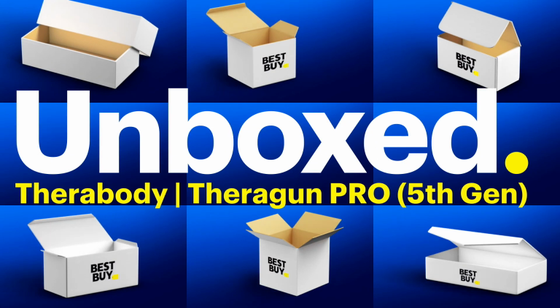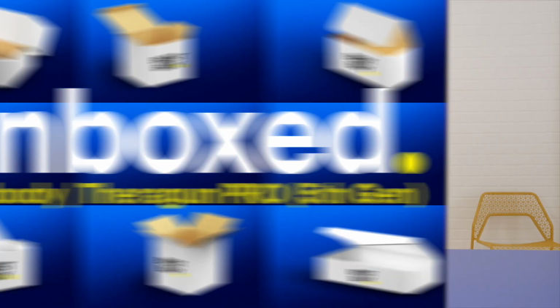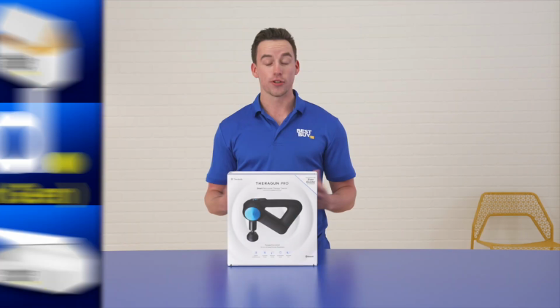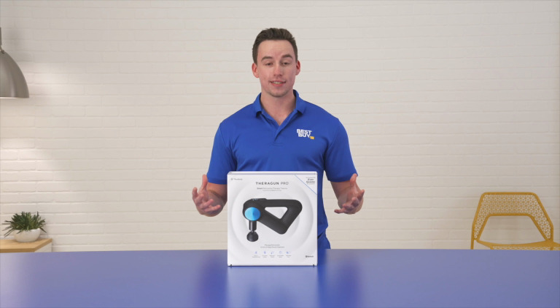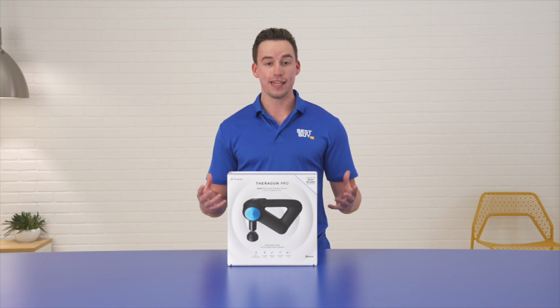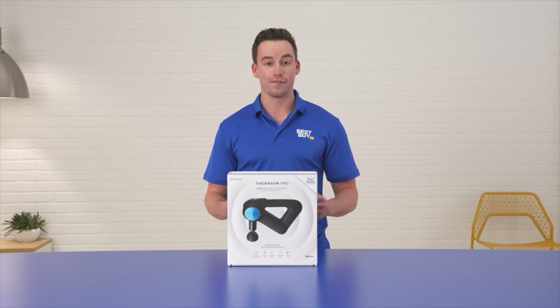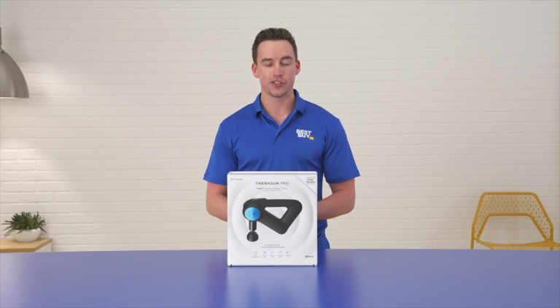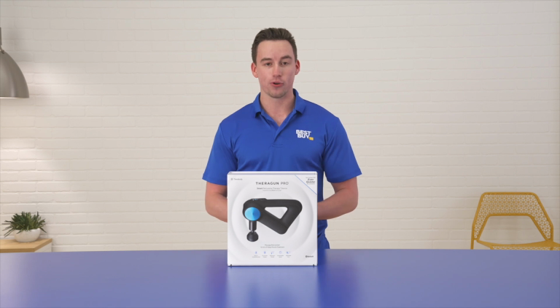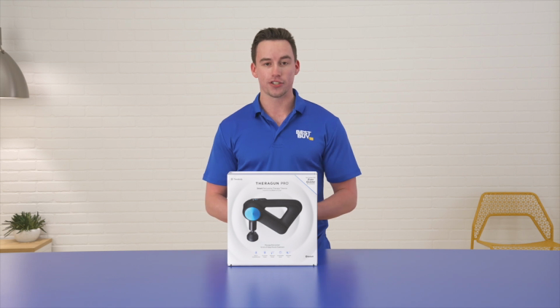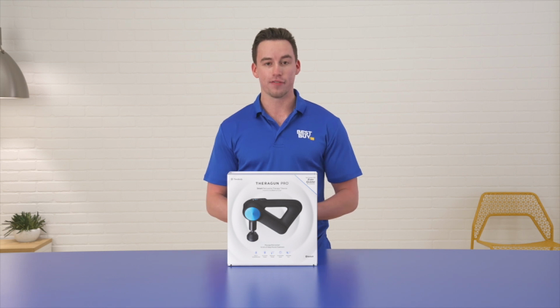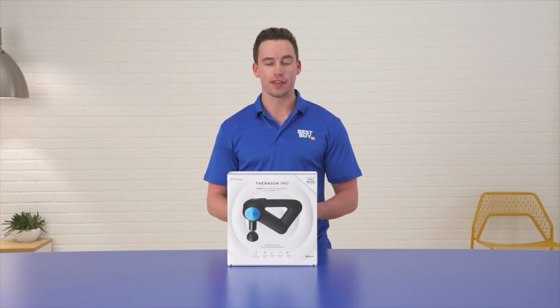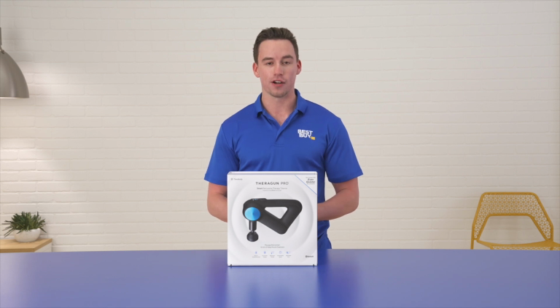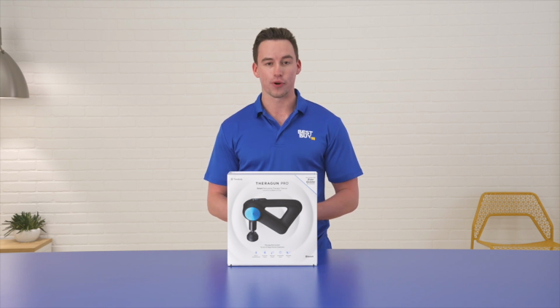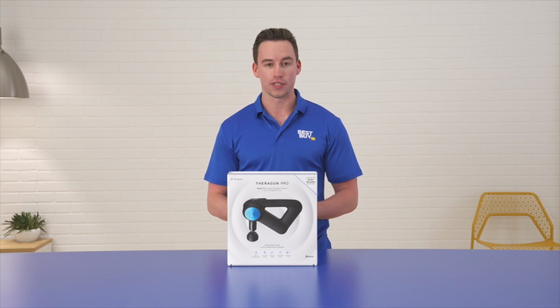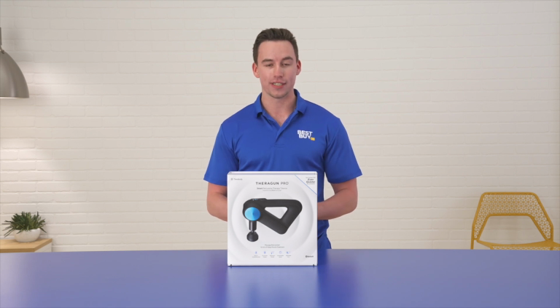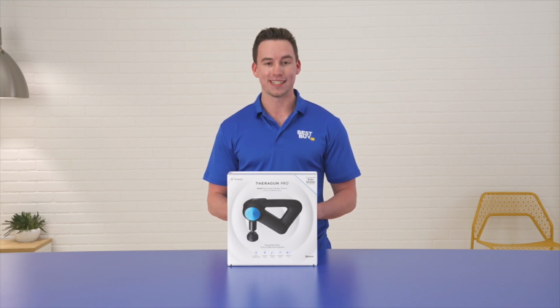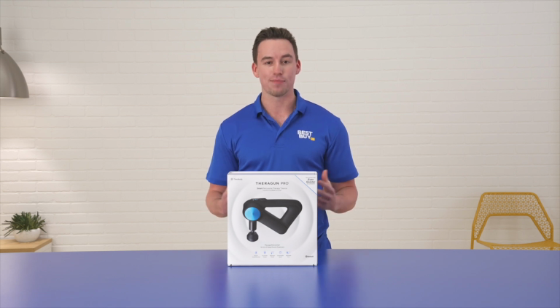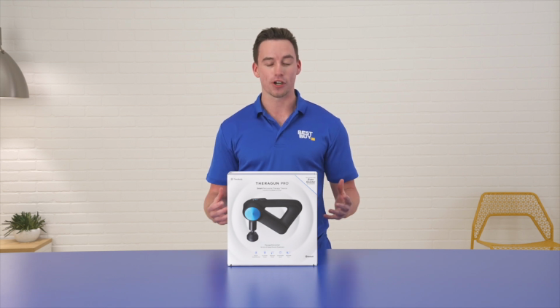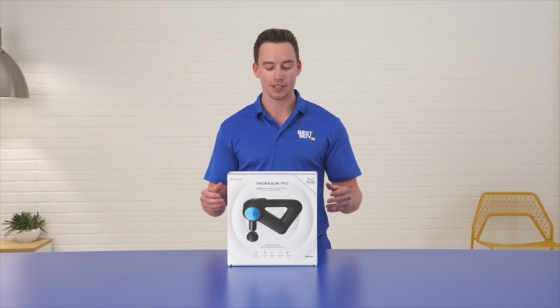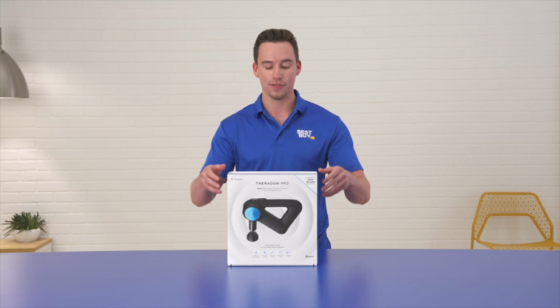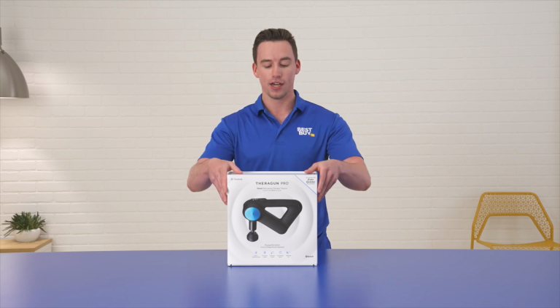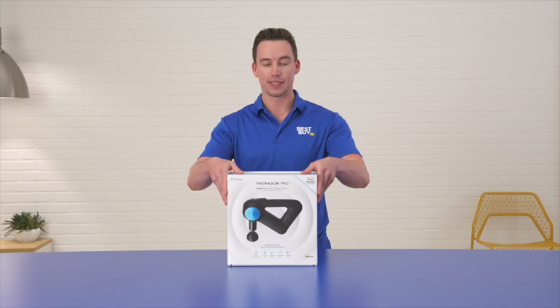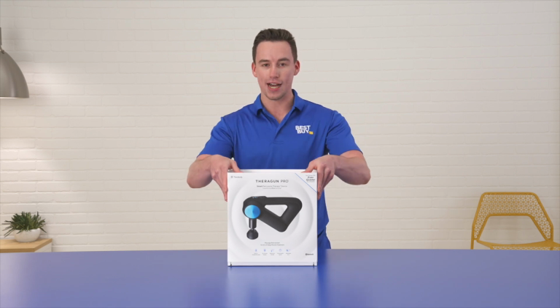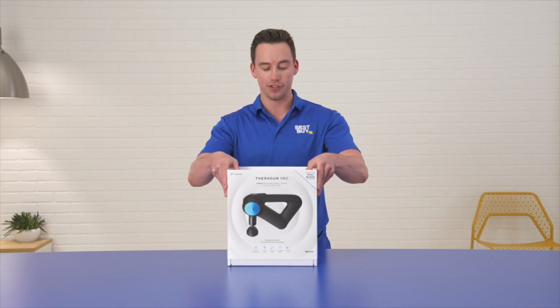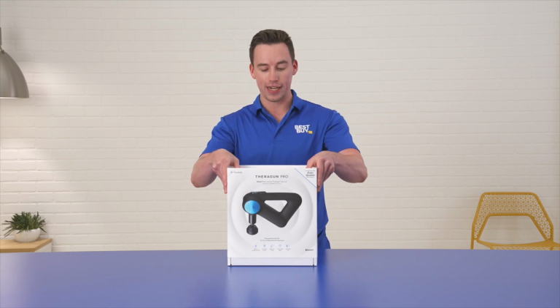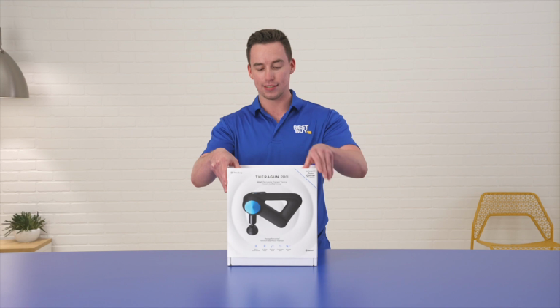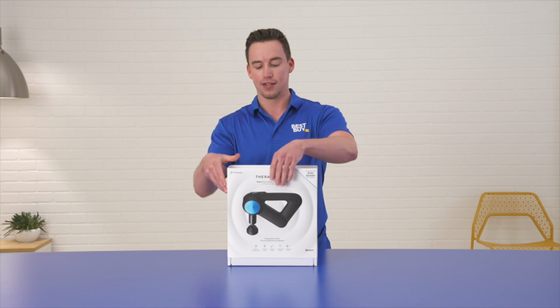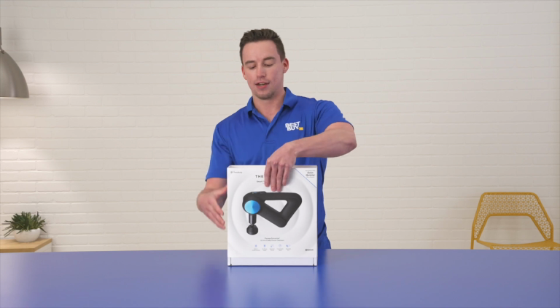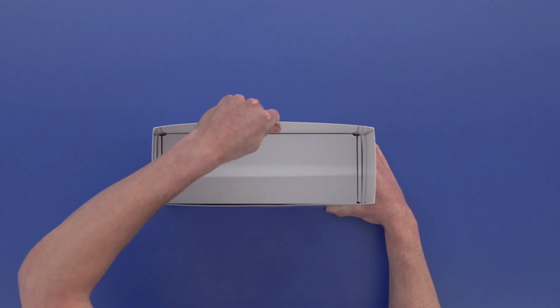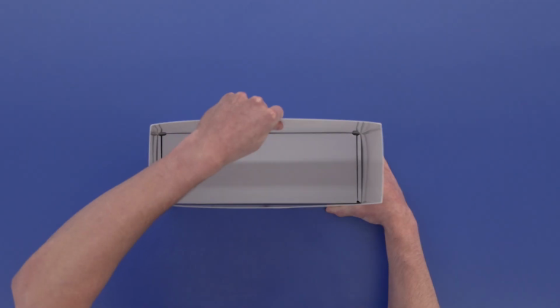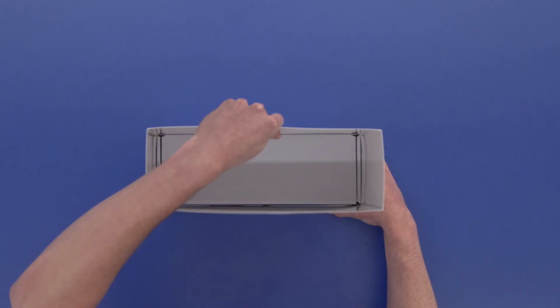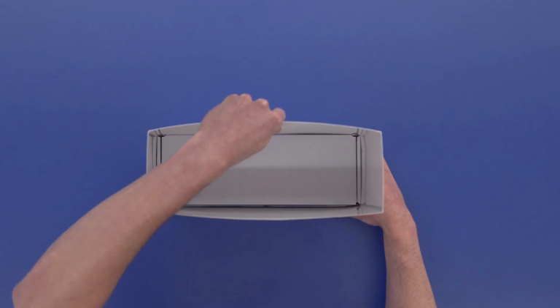This is the fifth generation of the Theragun Pro series. It is a percussive massage device. Let's get started here.